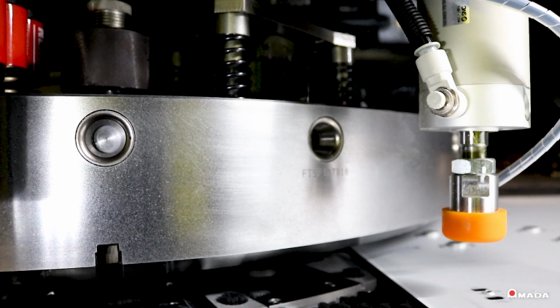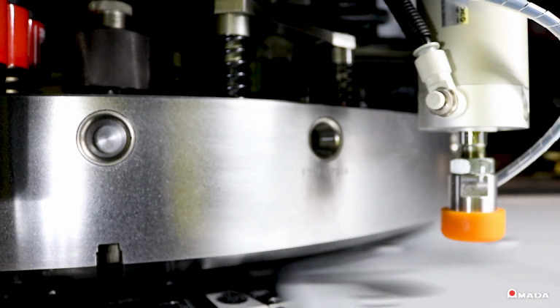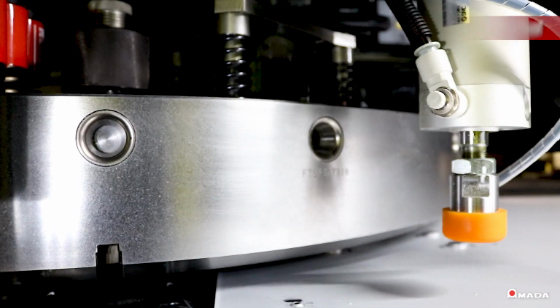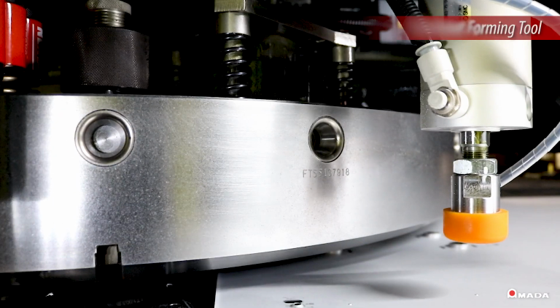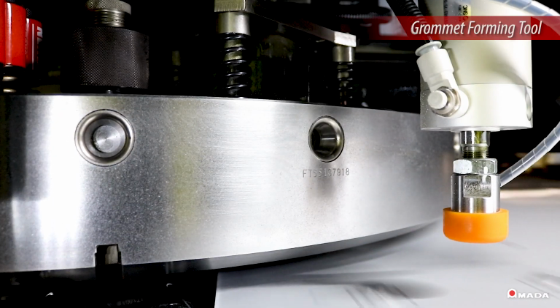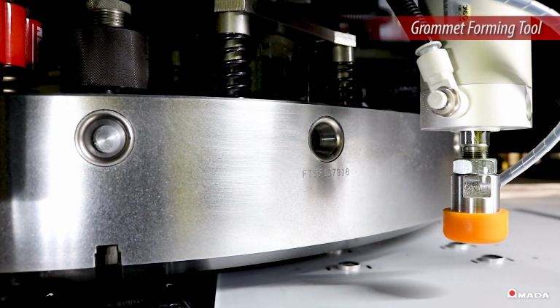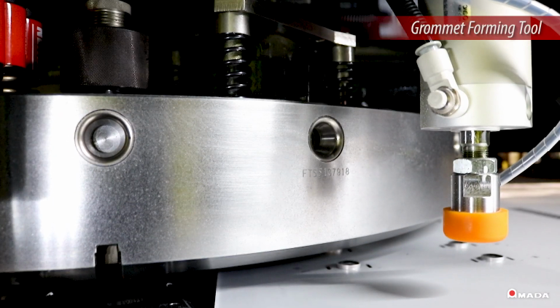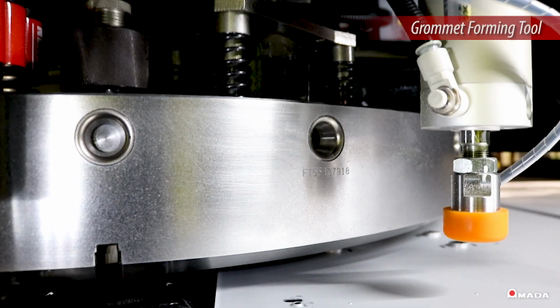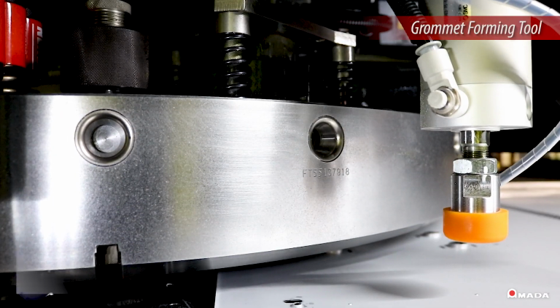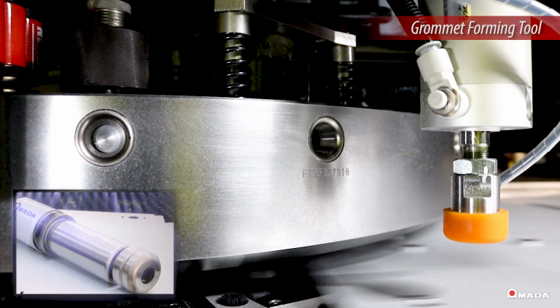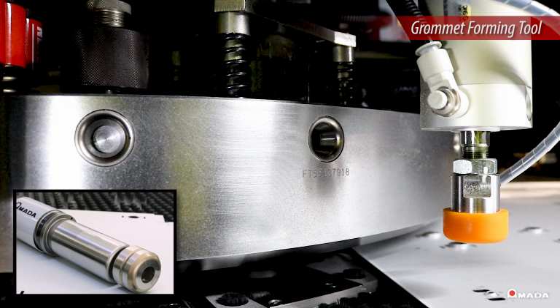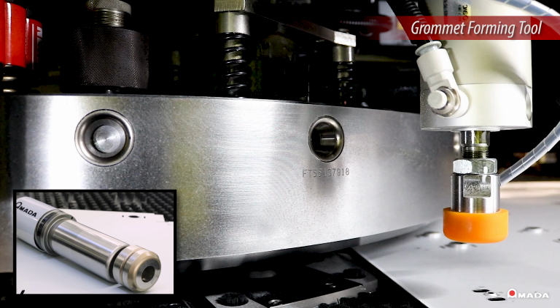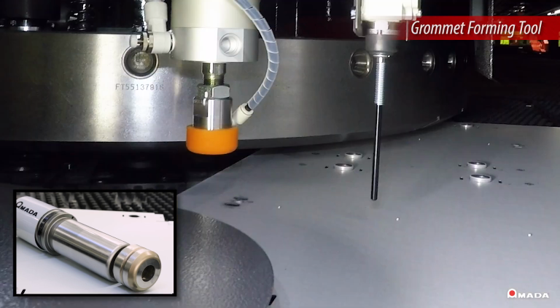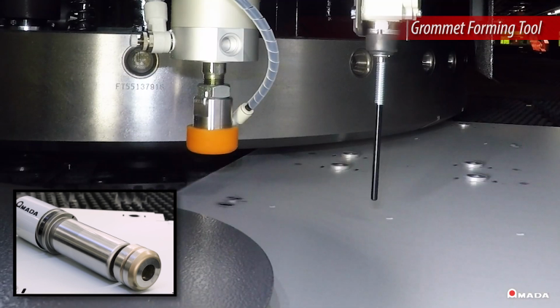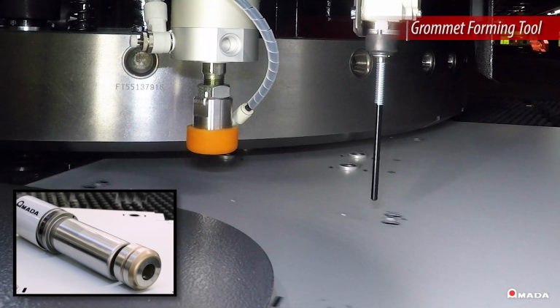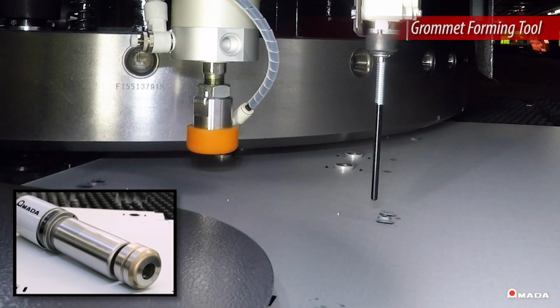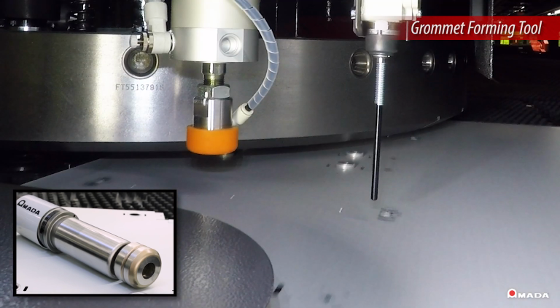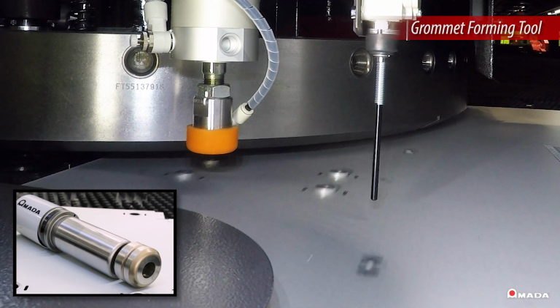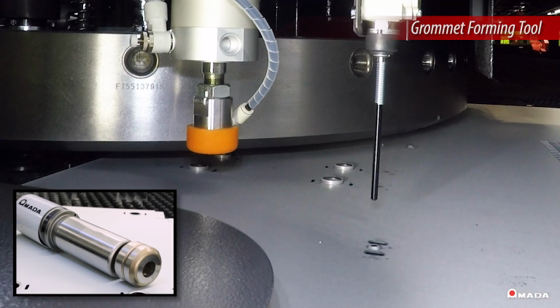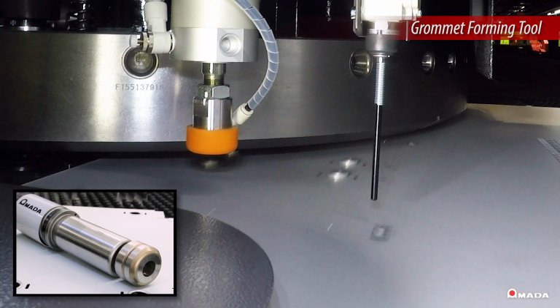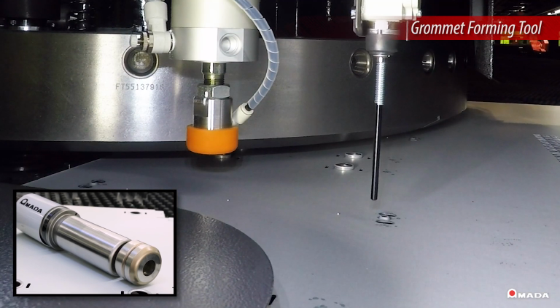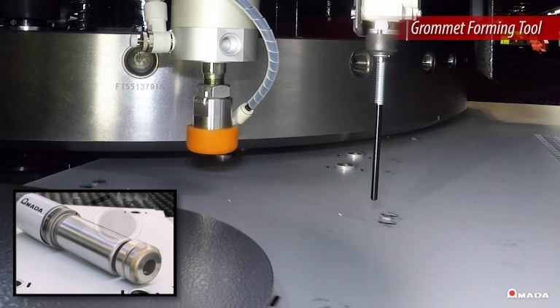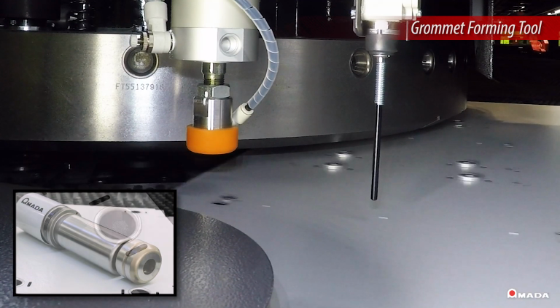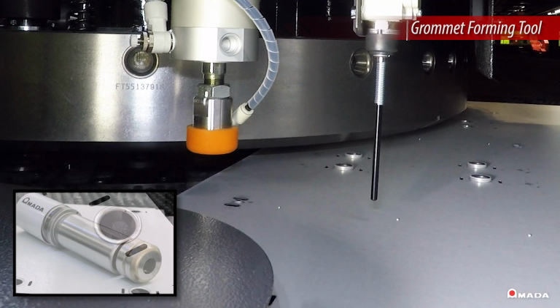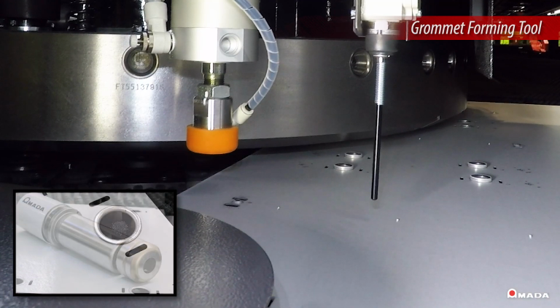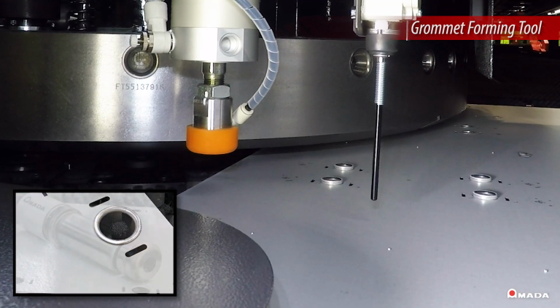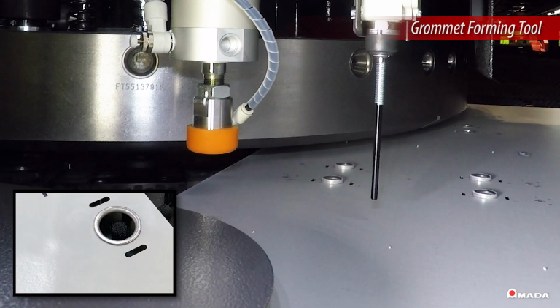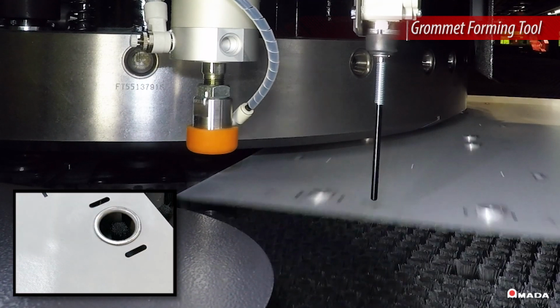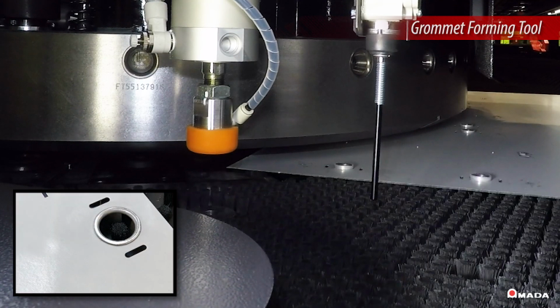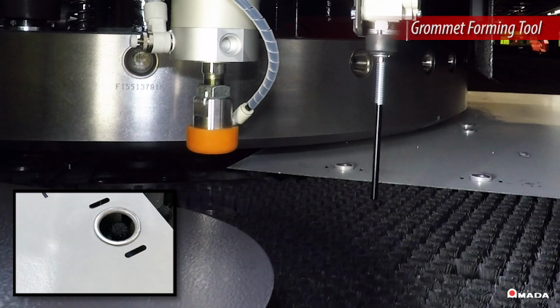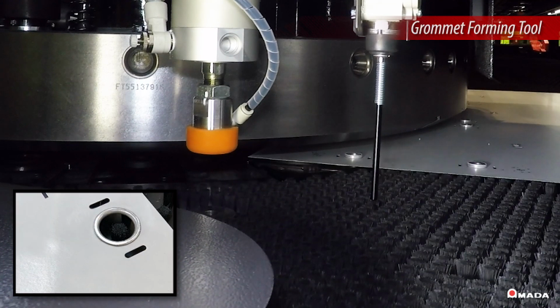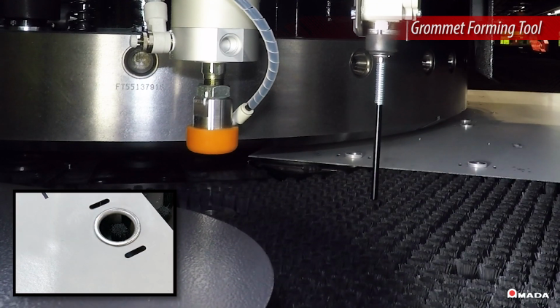The grommet tool enables the machine to create a rolled flange that eliminates the edge so wires can be fed through smoothly.